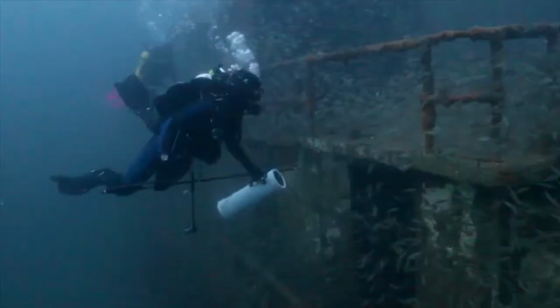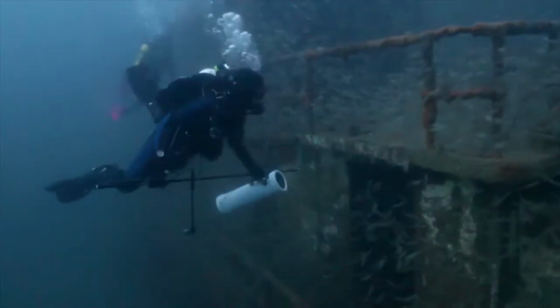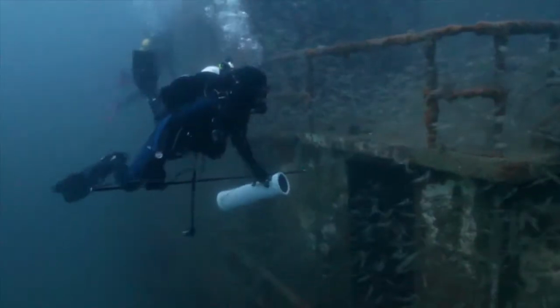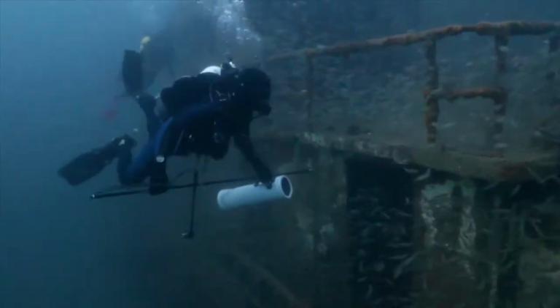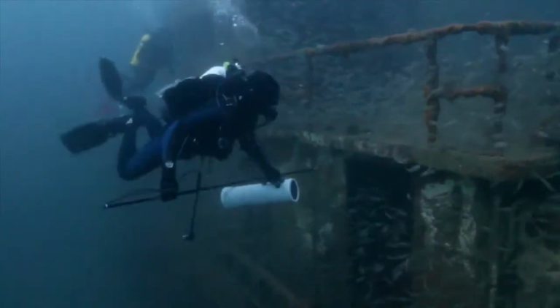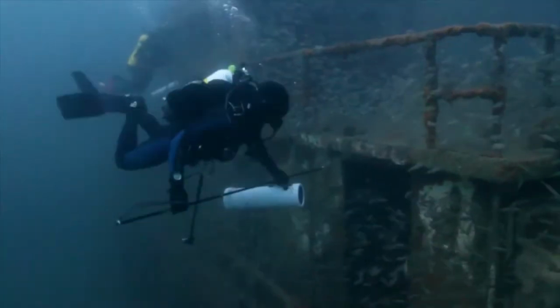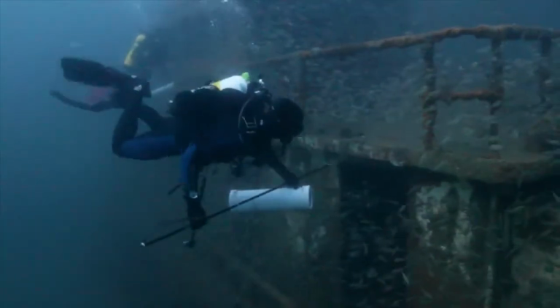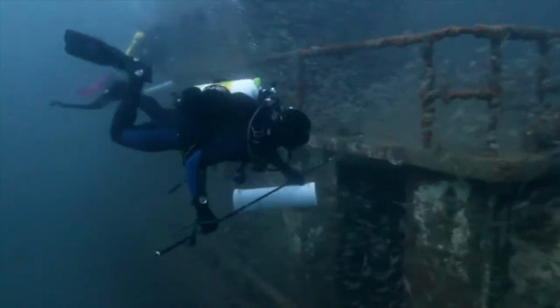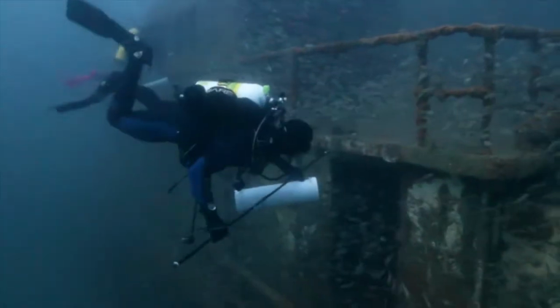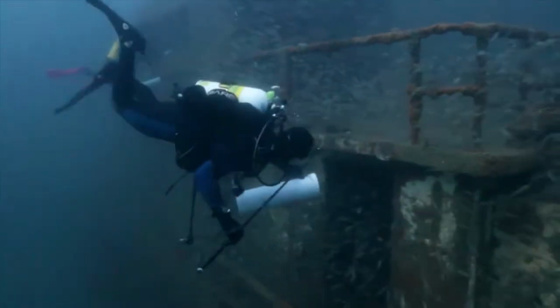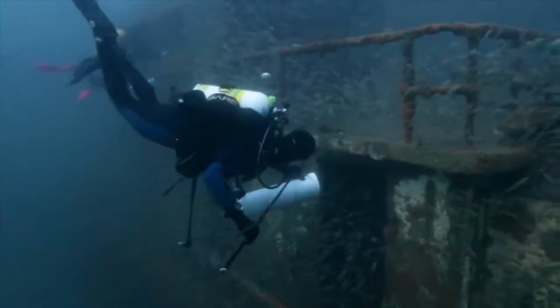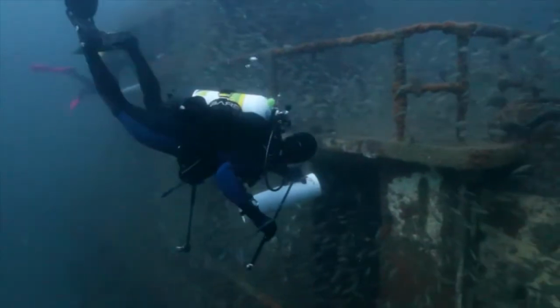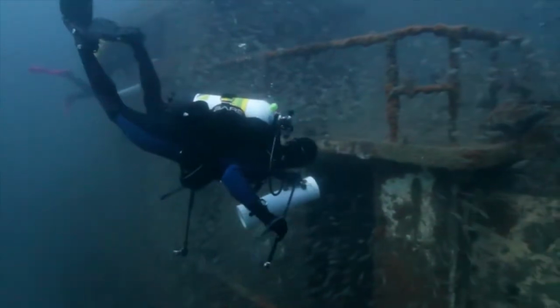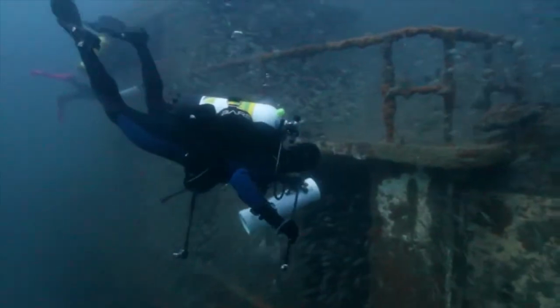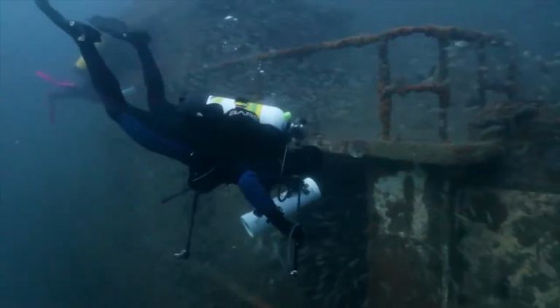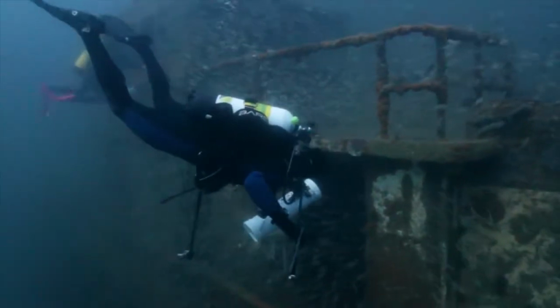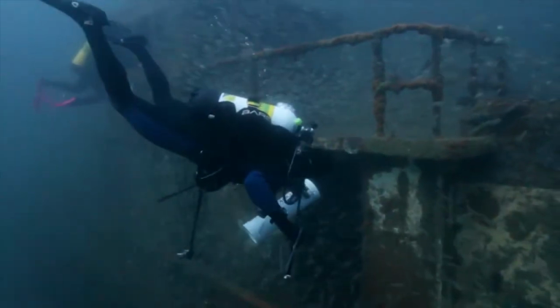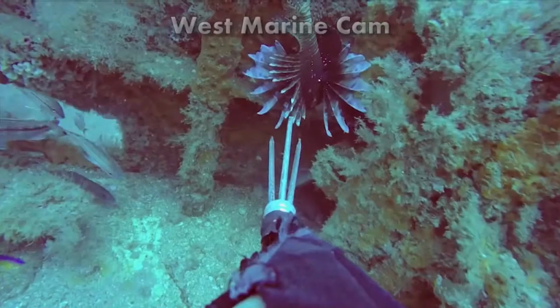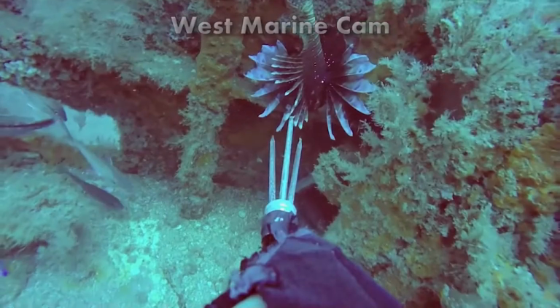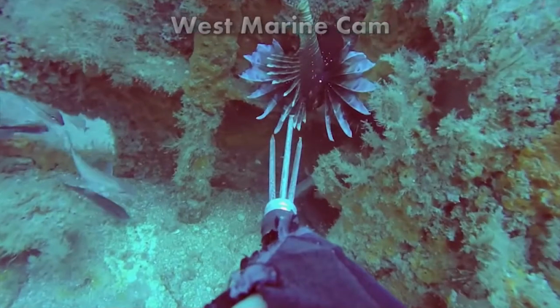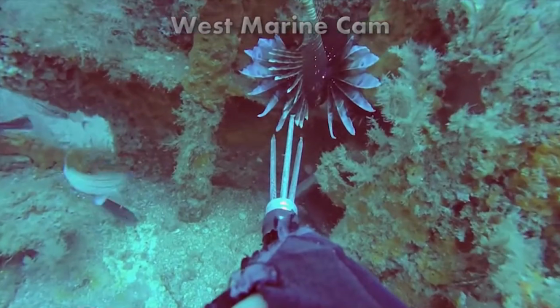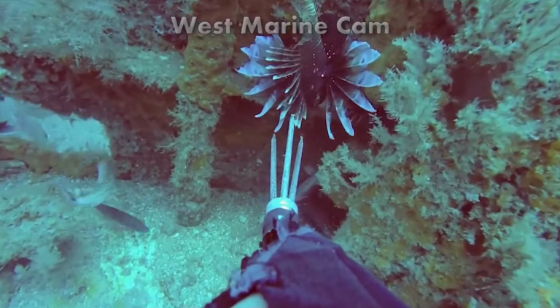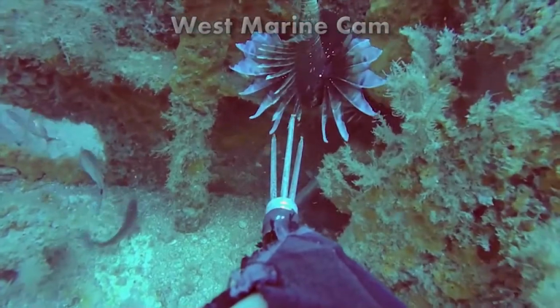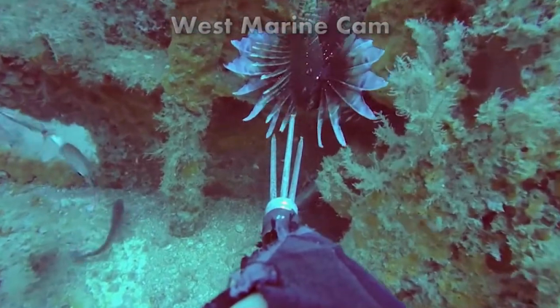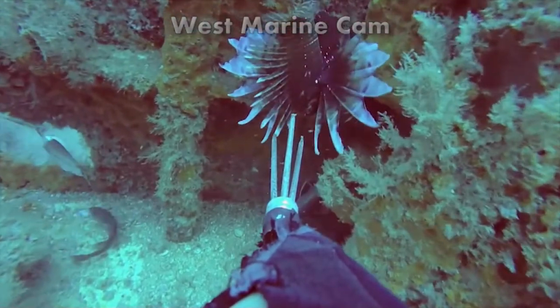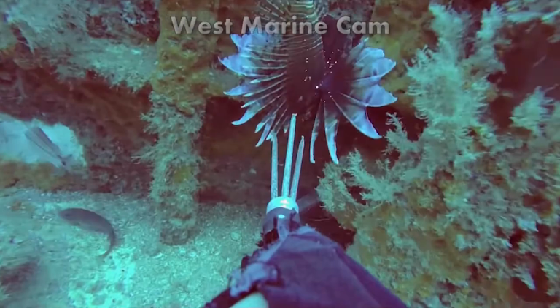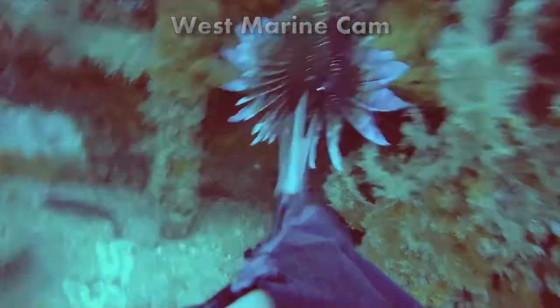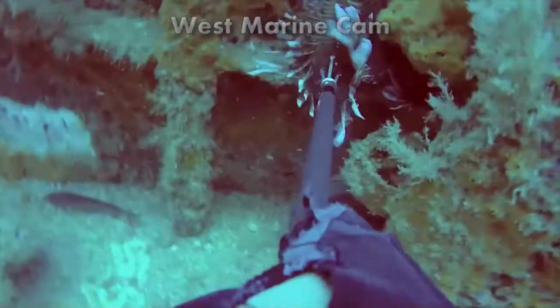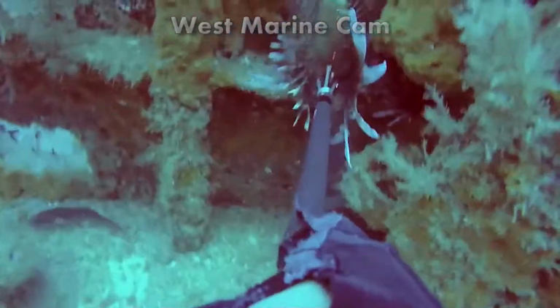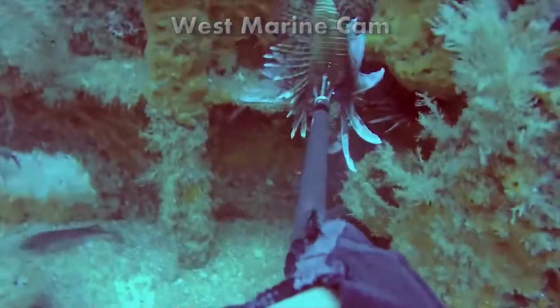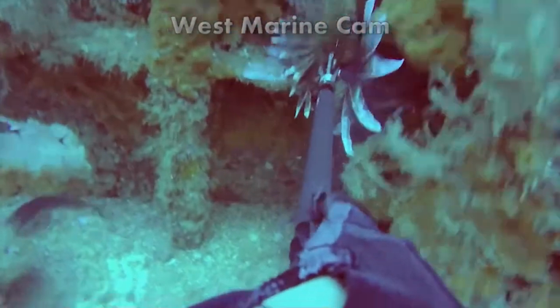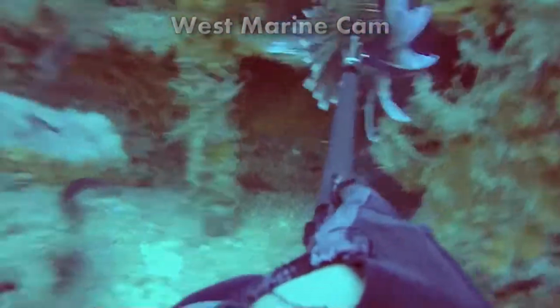Now to some this may seem harsh, but the sheer damage these lionfish can do to an ecosystem justifies any means of harvest.